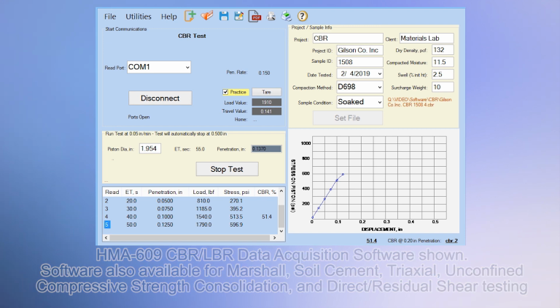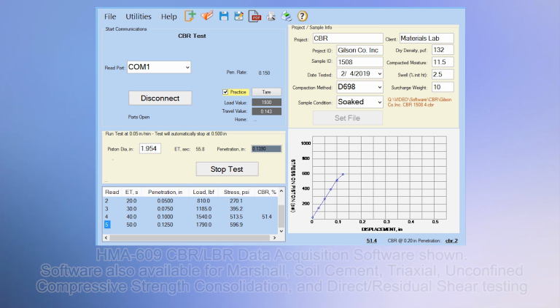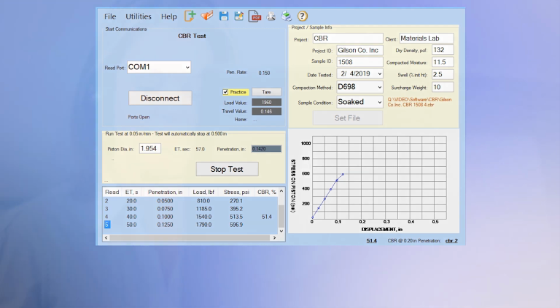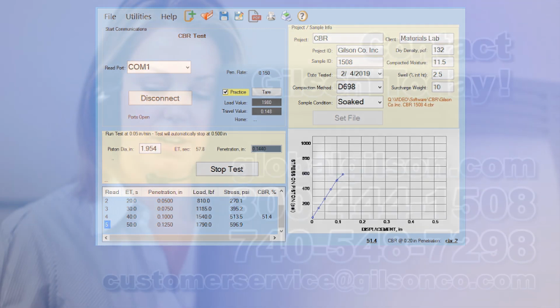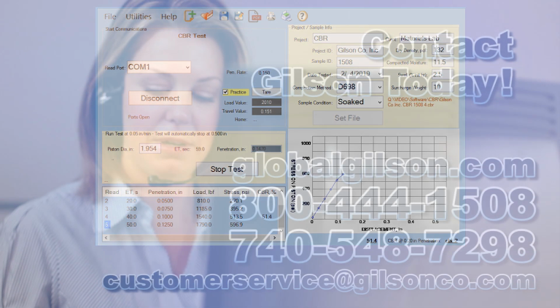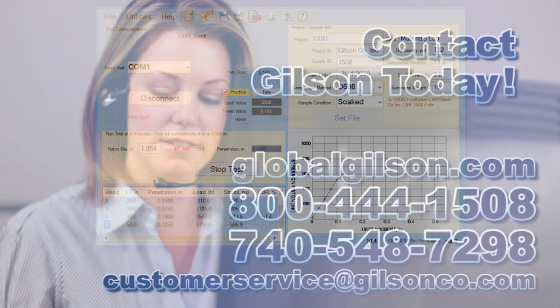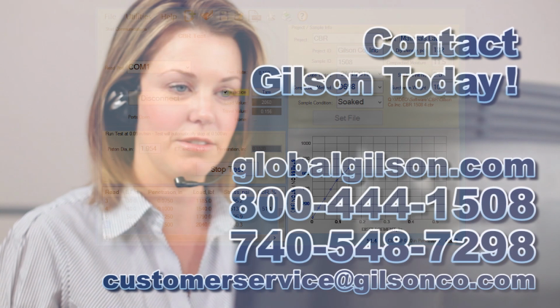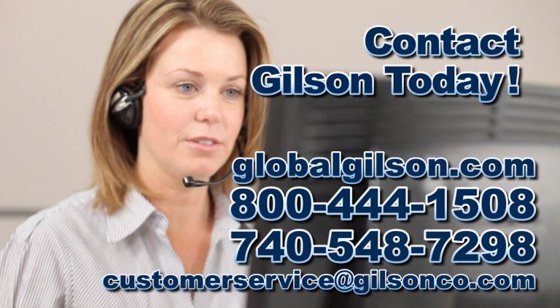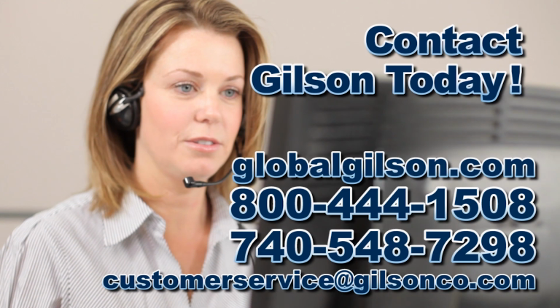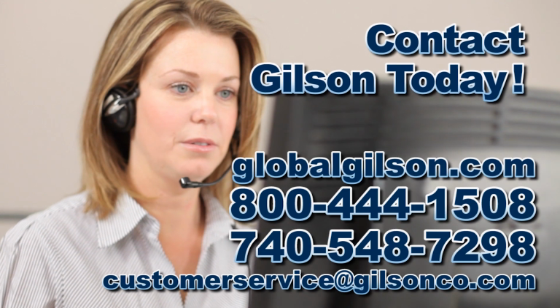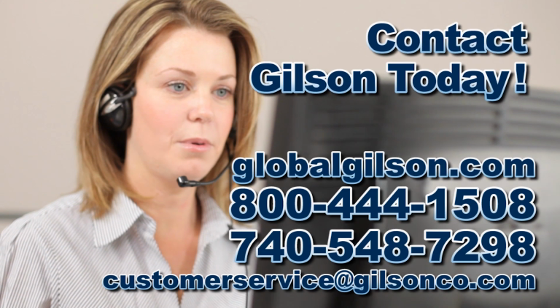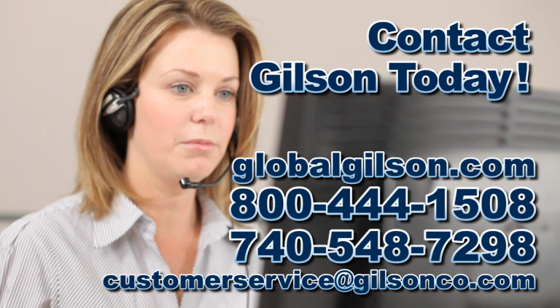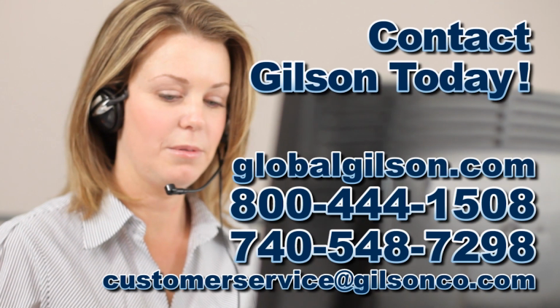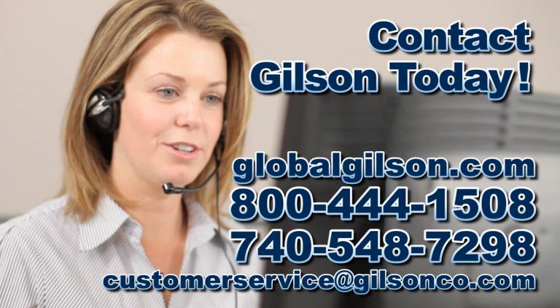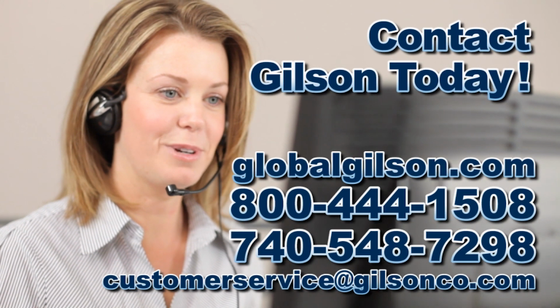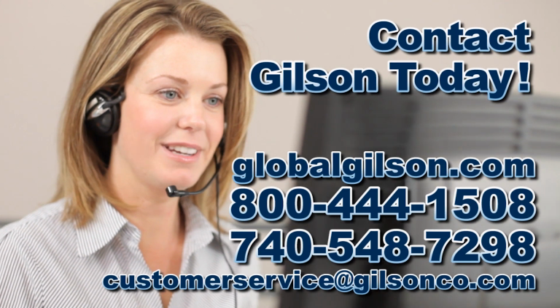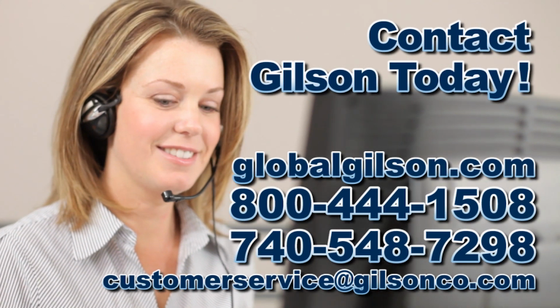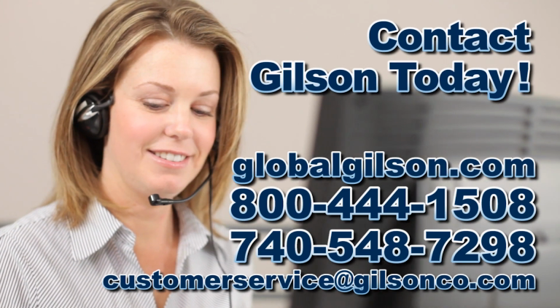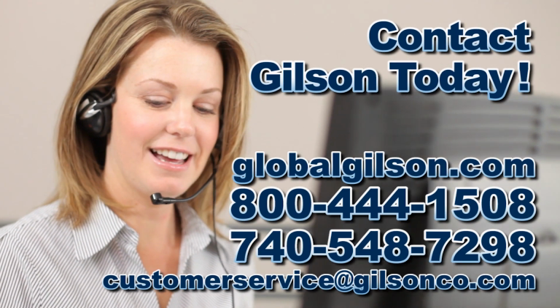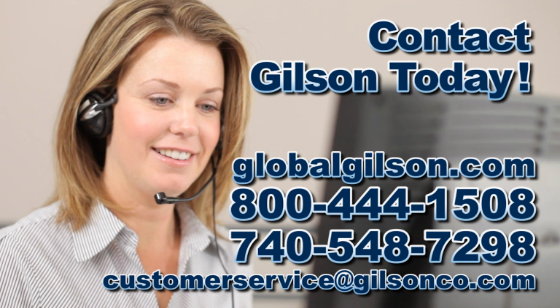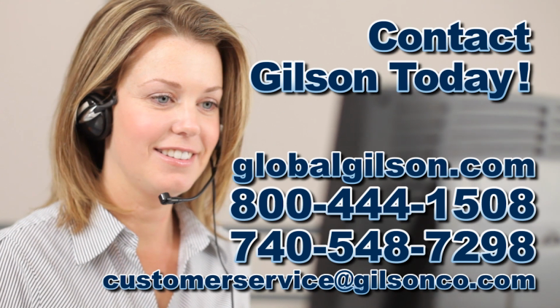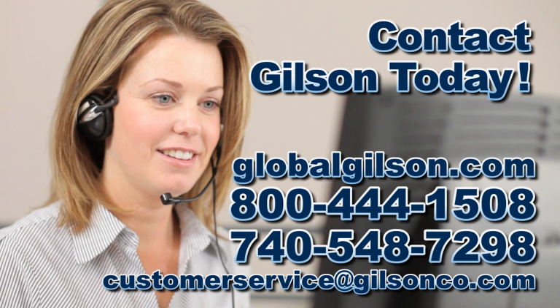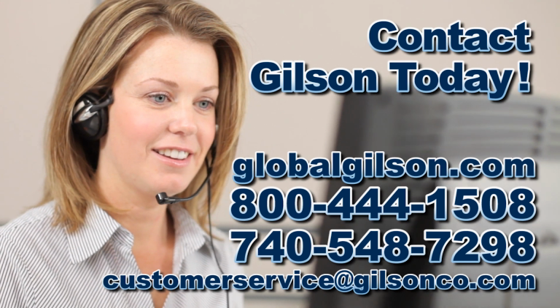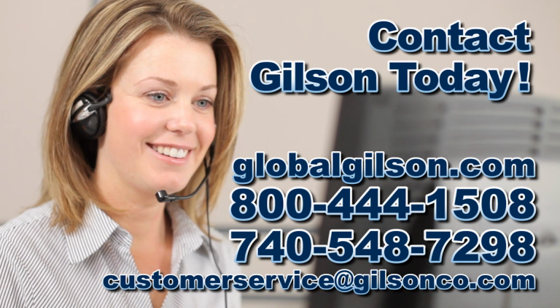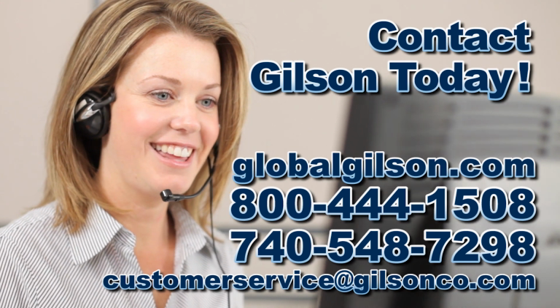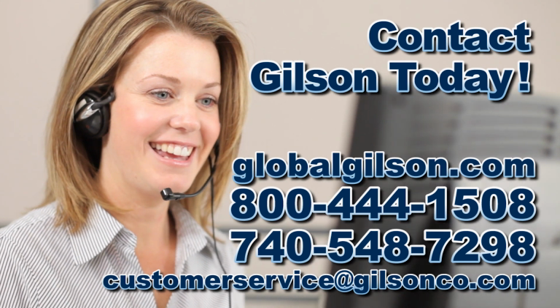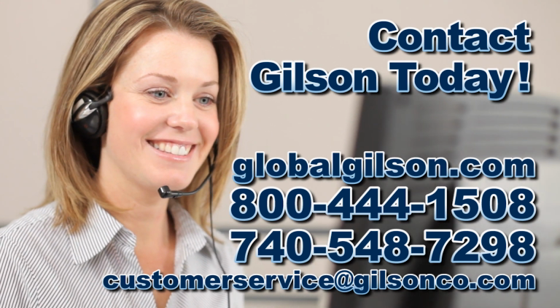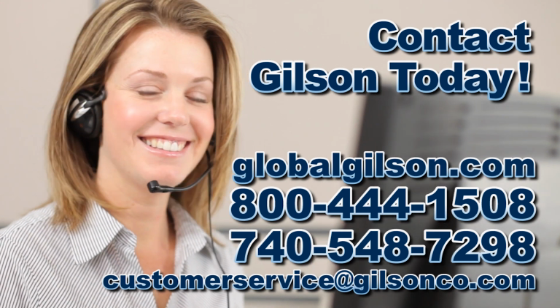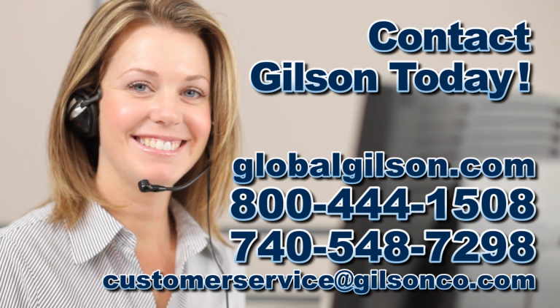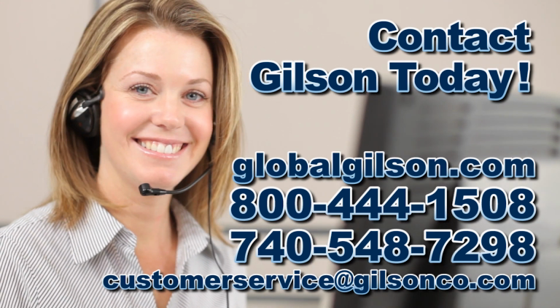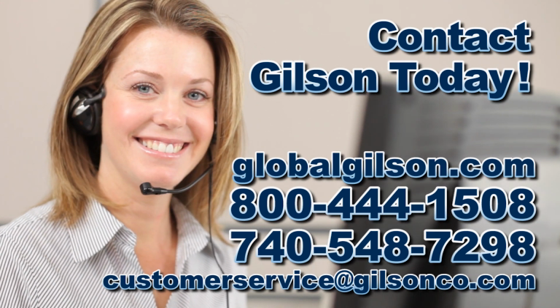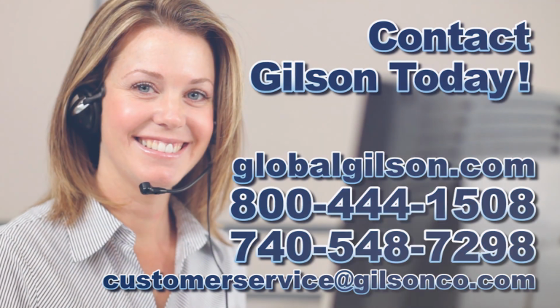For any questions about the Gilson load frame or for any Gilson product, please contact your Gilson technical support team.